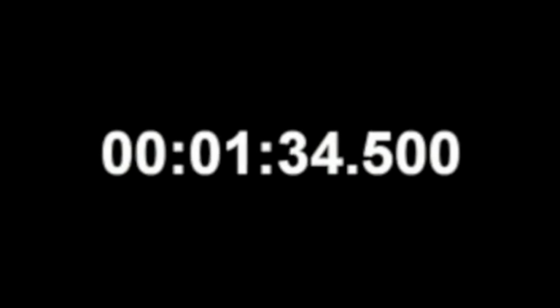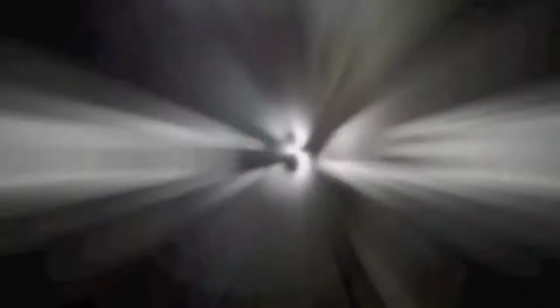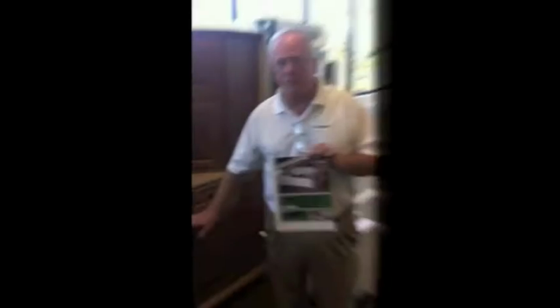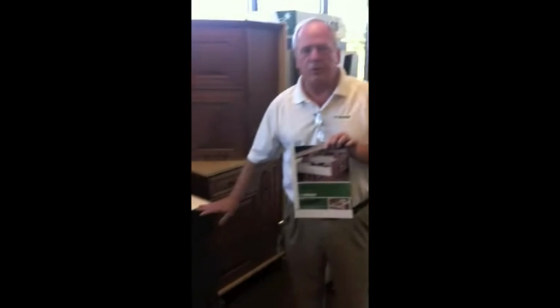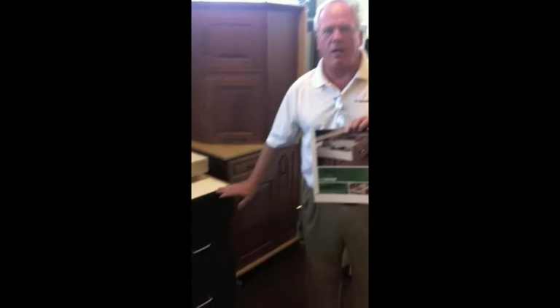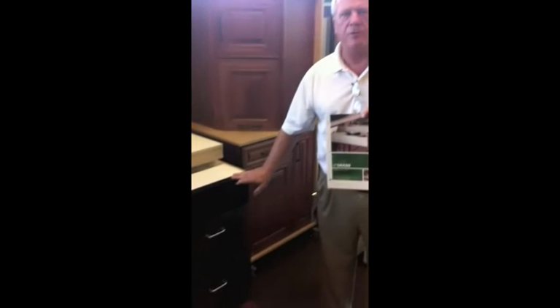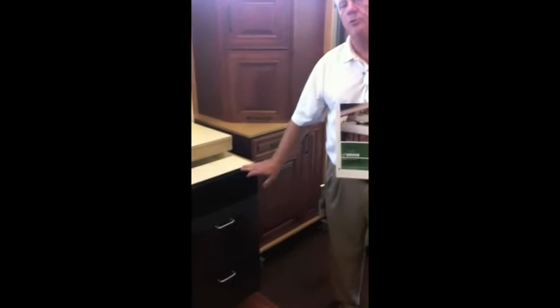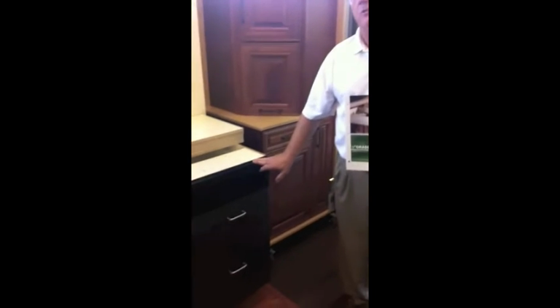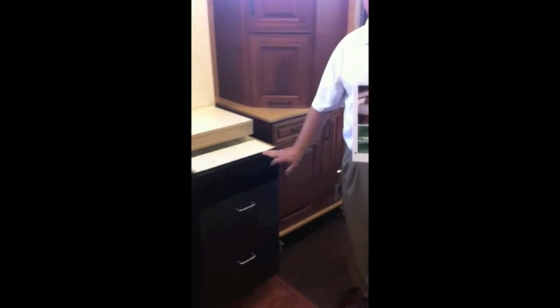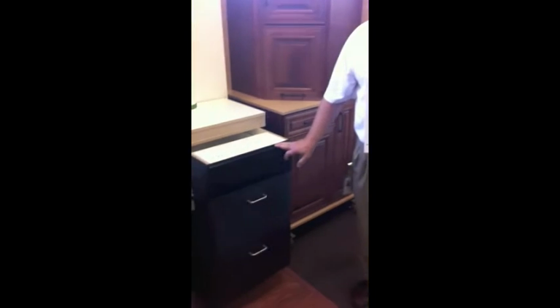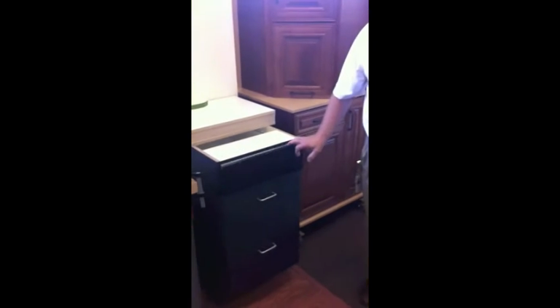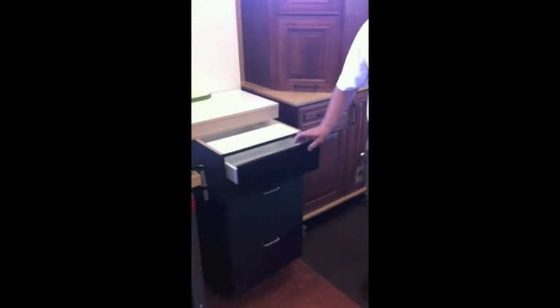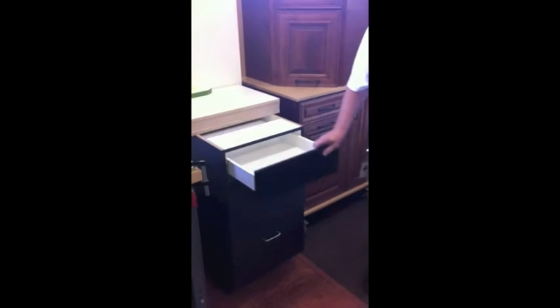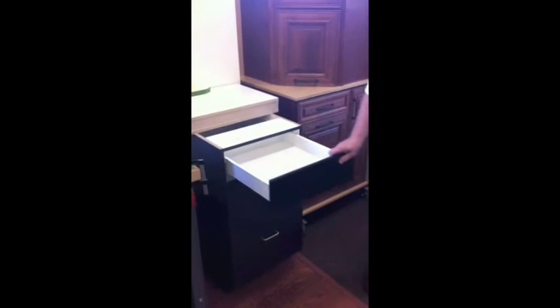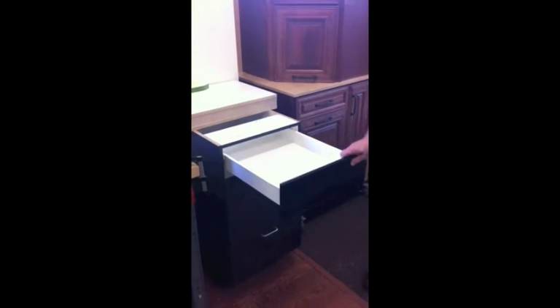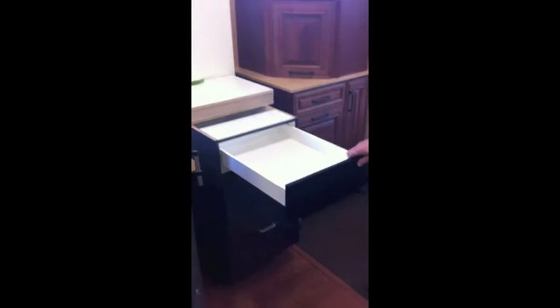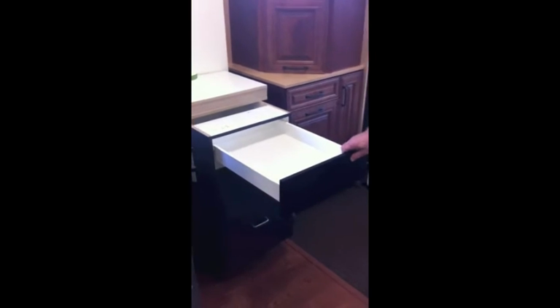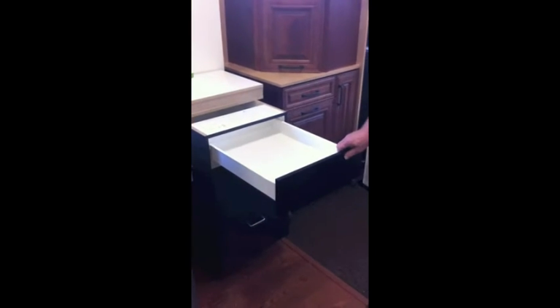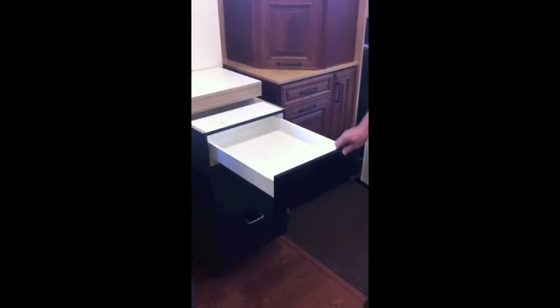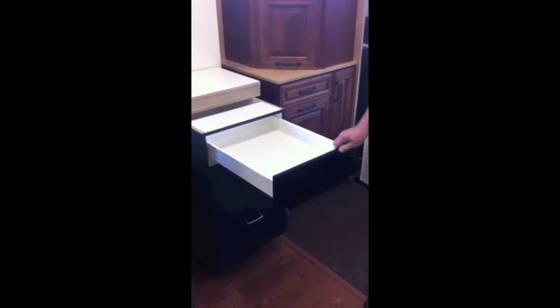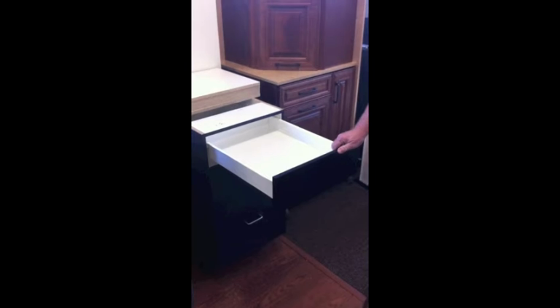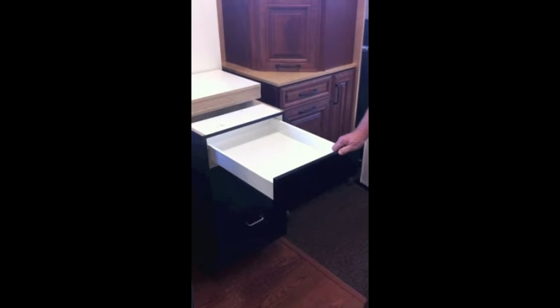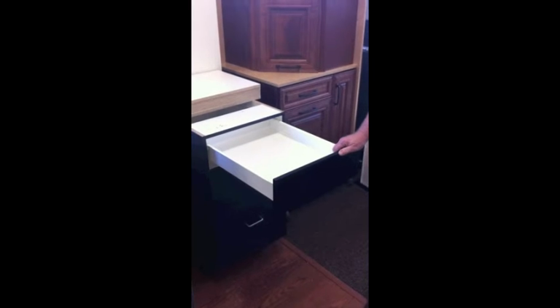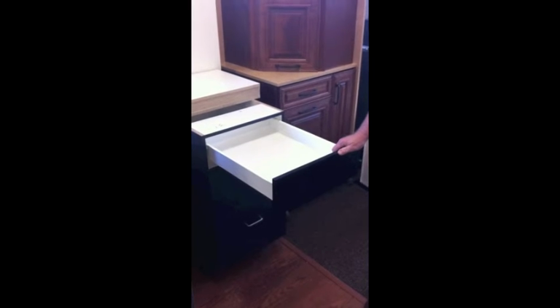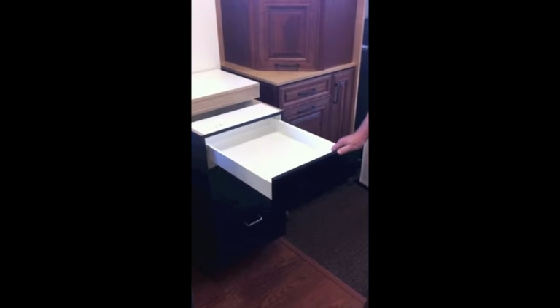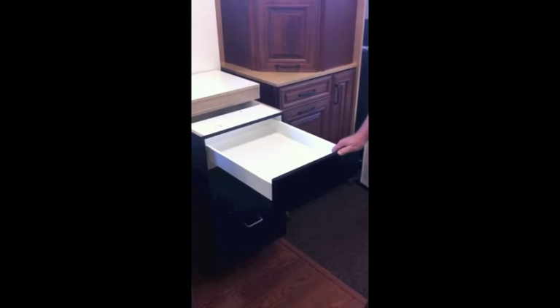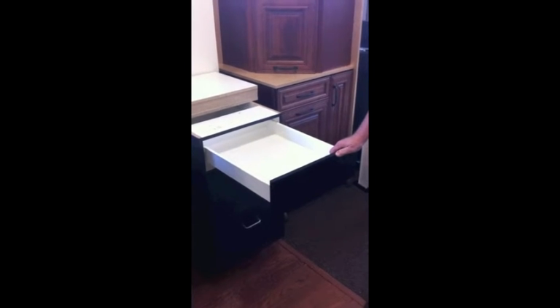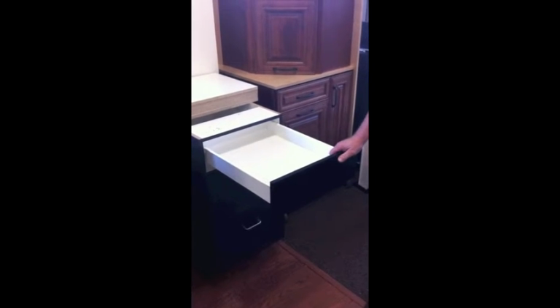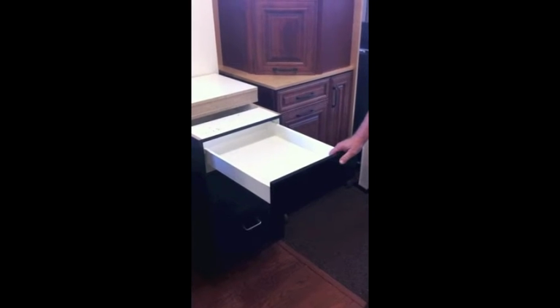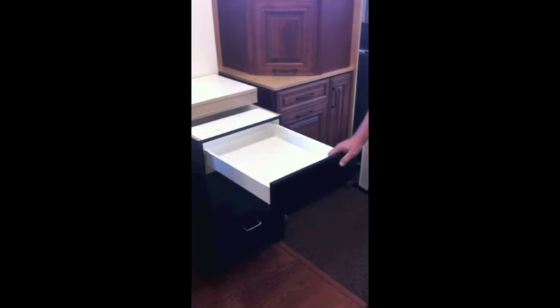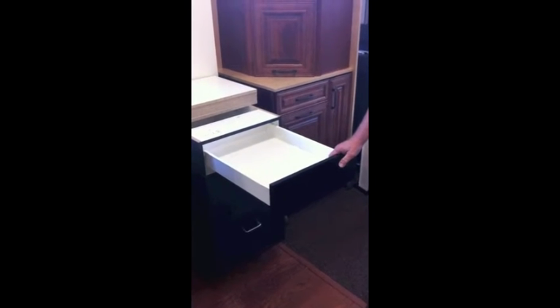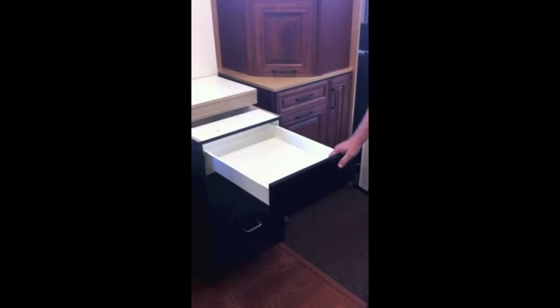And that was the Grass two-minute drawer system. As you saw, we drilled the backs, drilled the fronts, routed the bottom, and pressed it together.